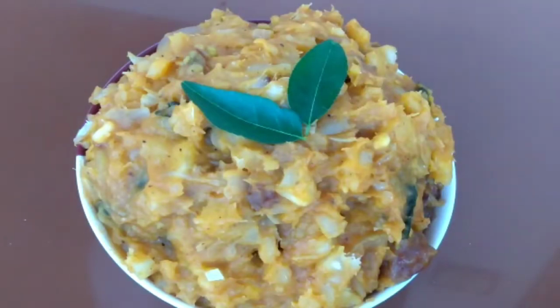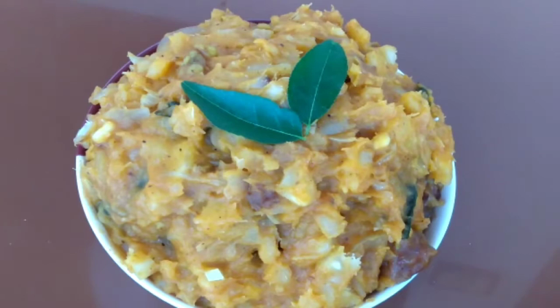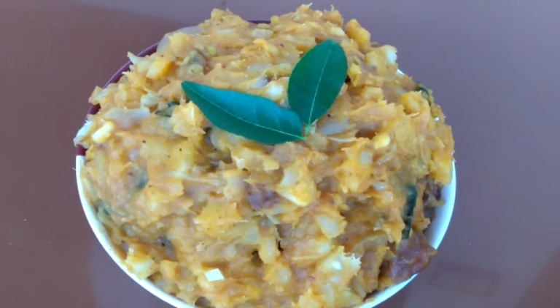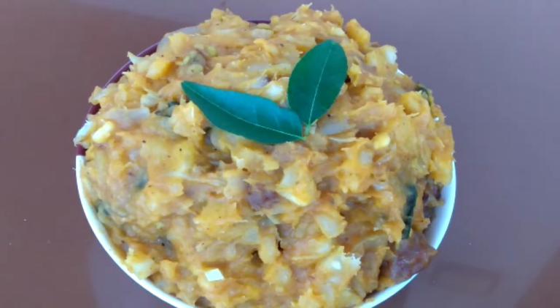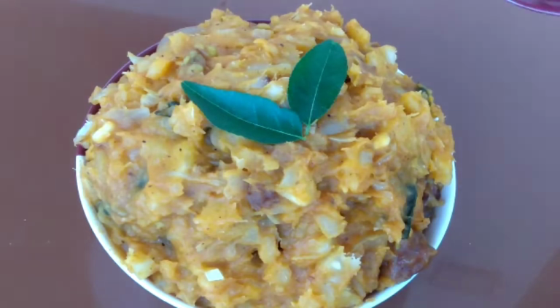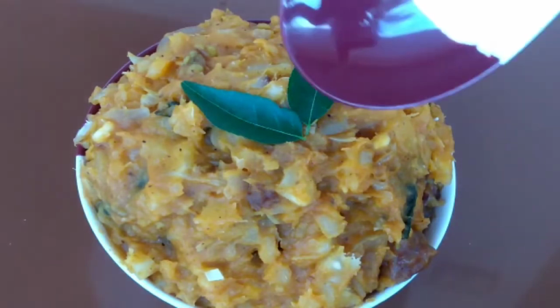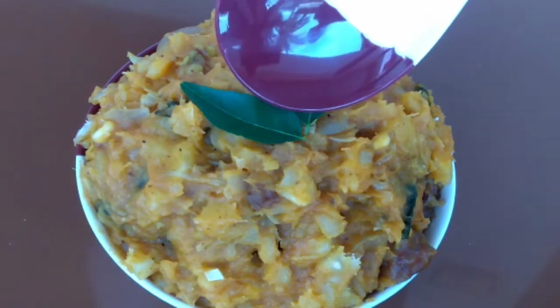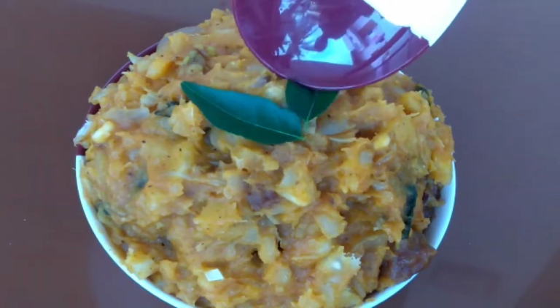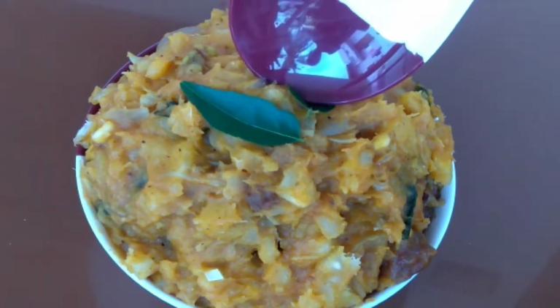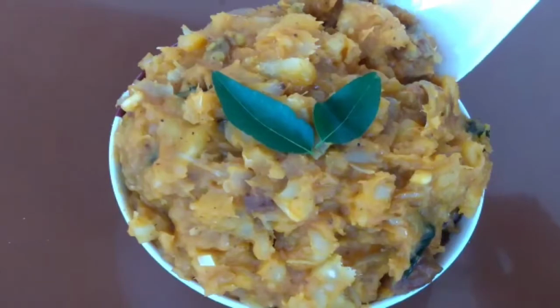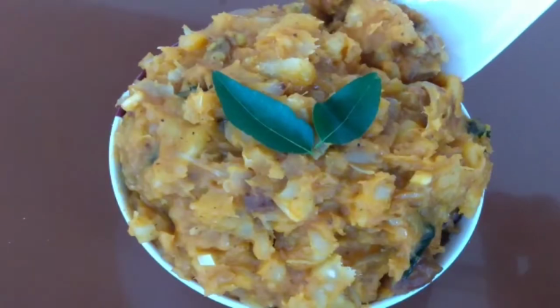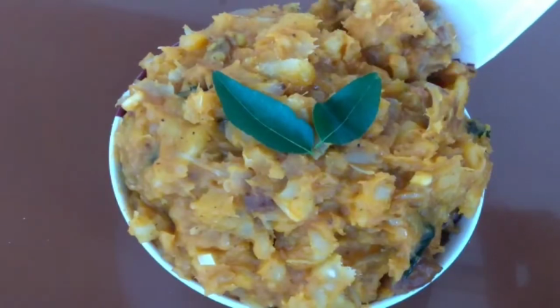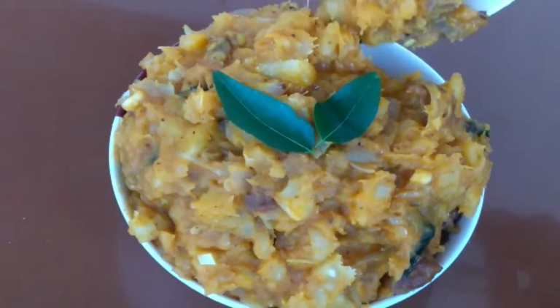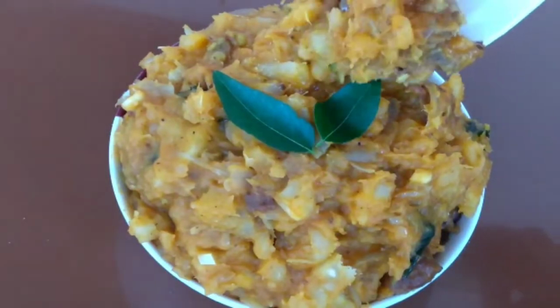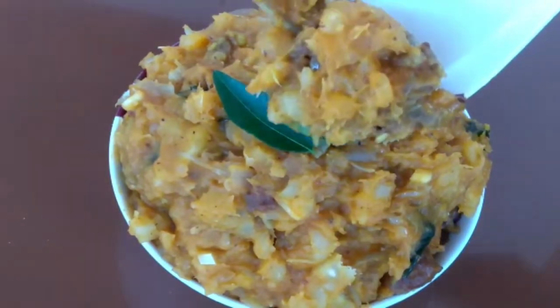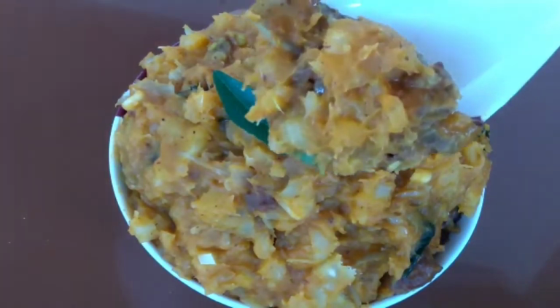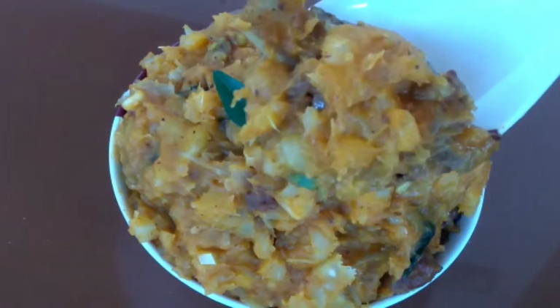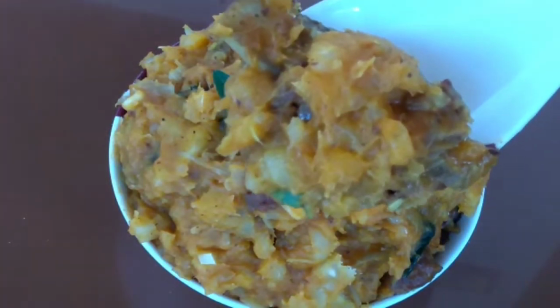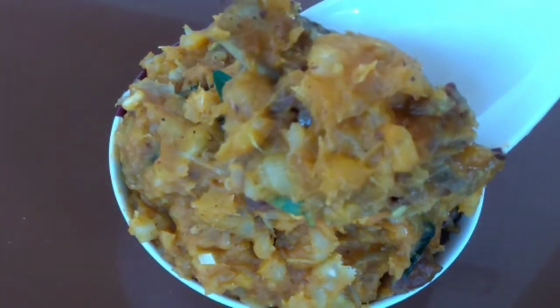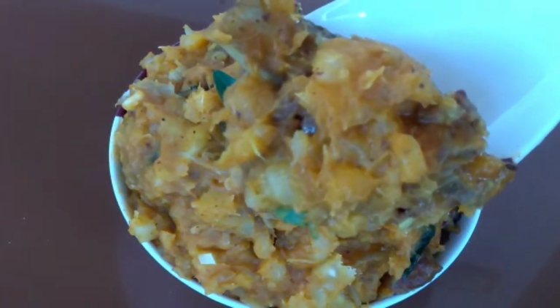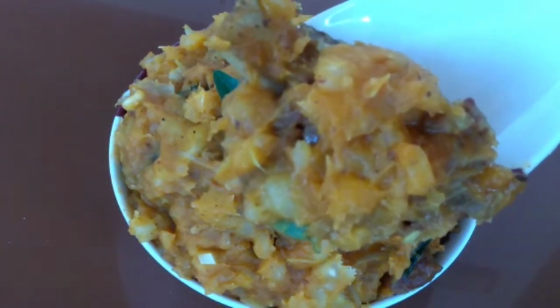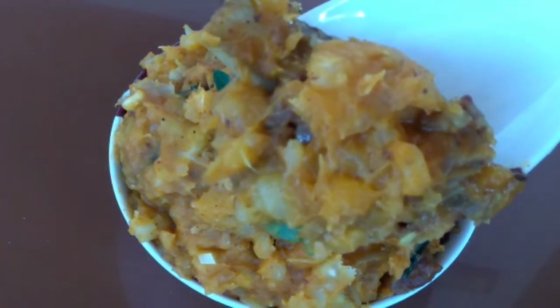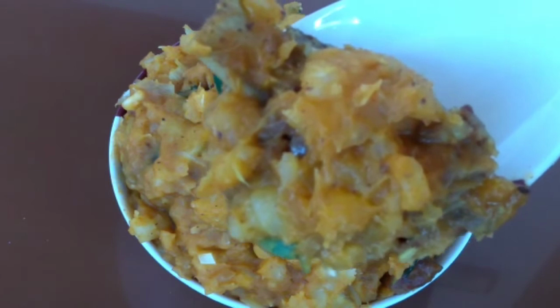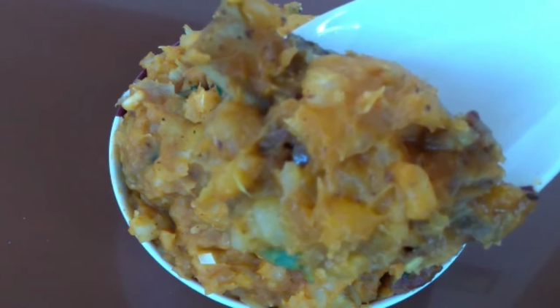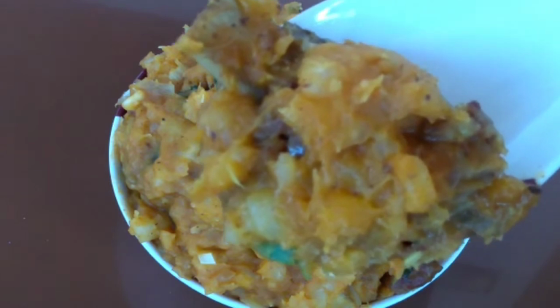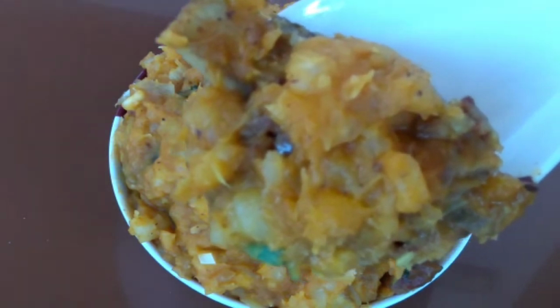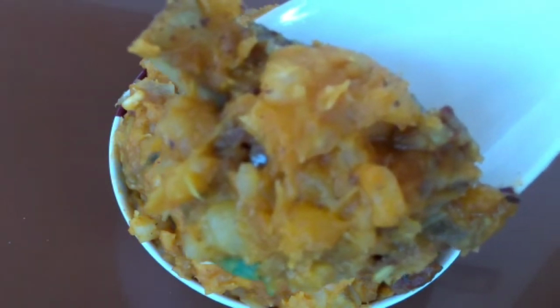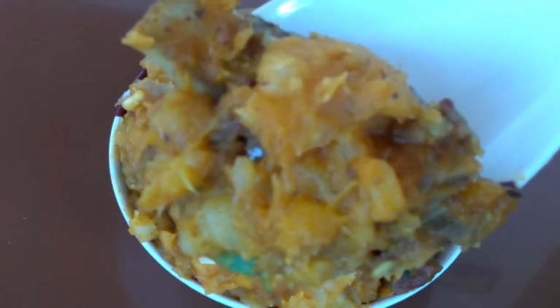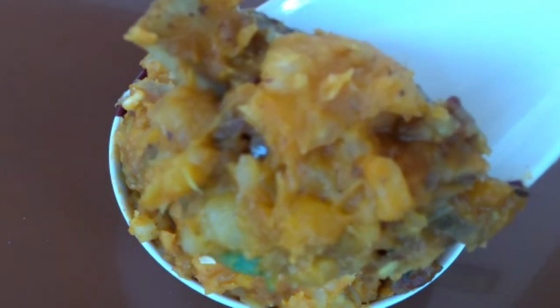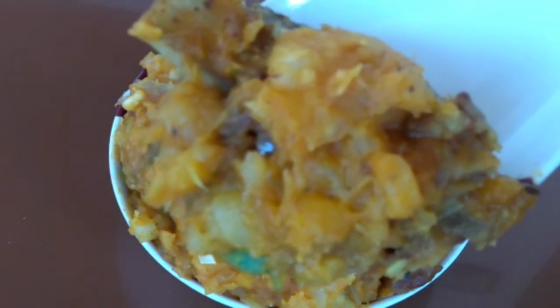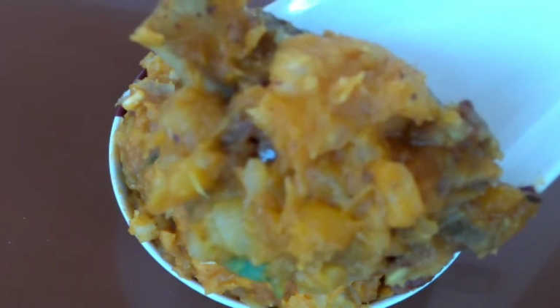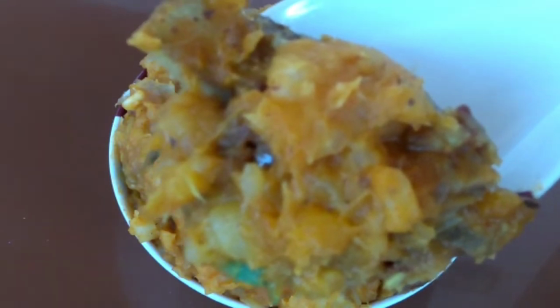Hi friends, welcome to Shrayana's World. Today I'm going to make Cuppa Biryani.